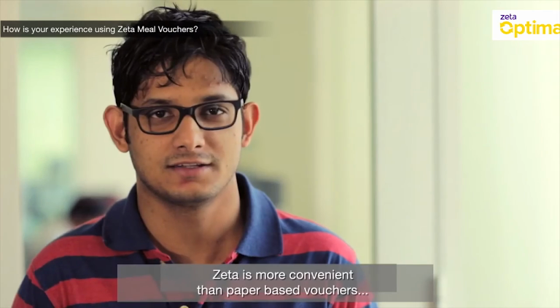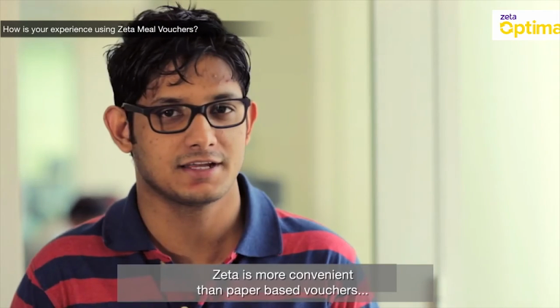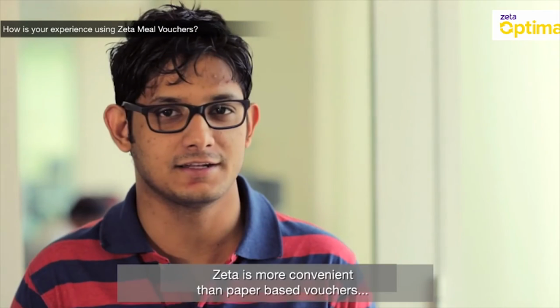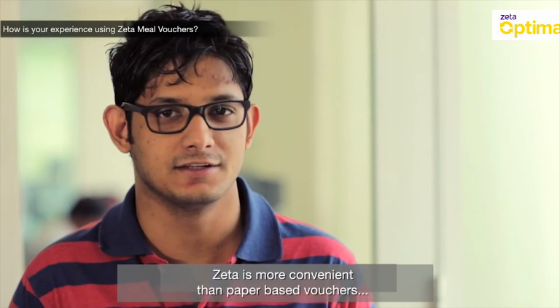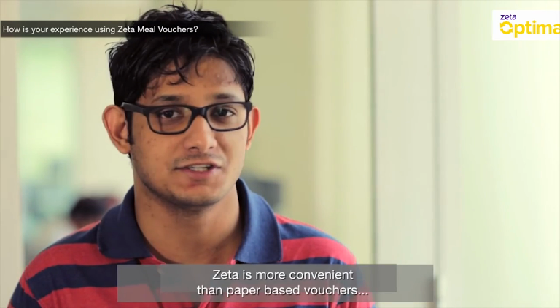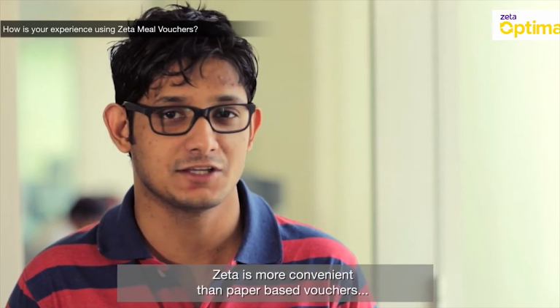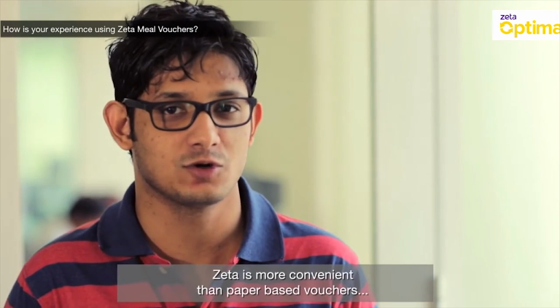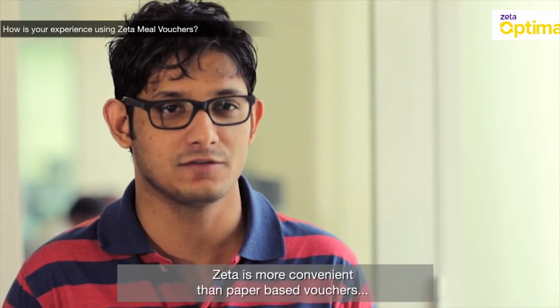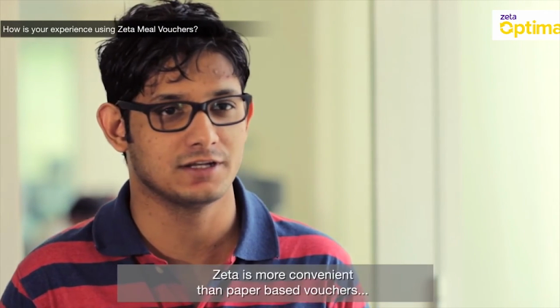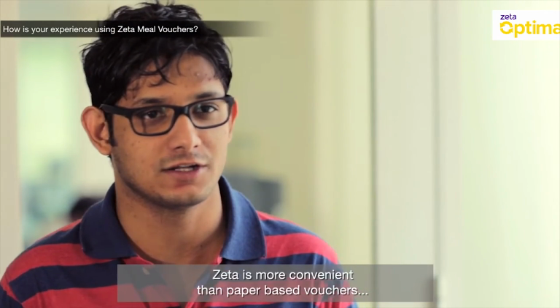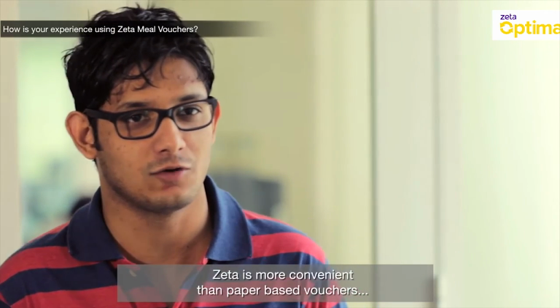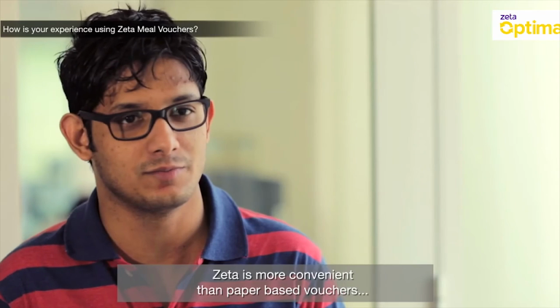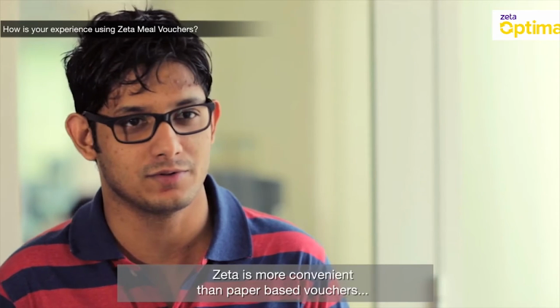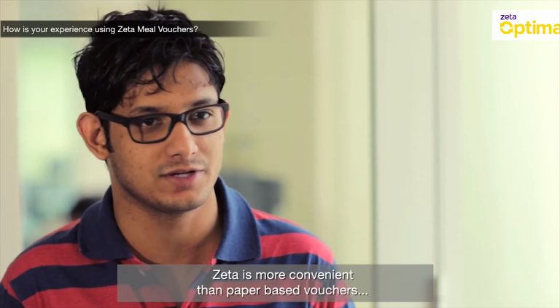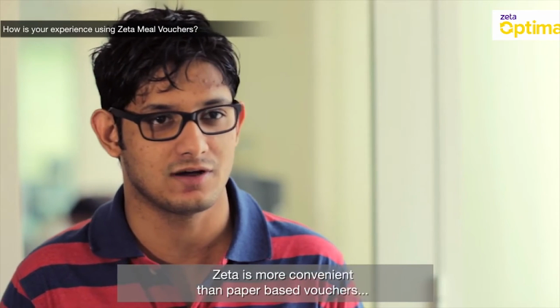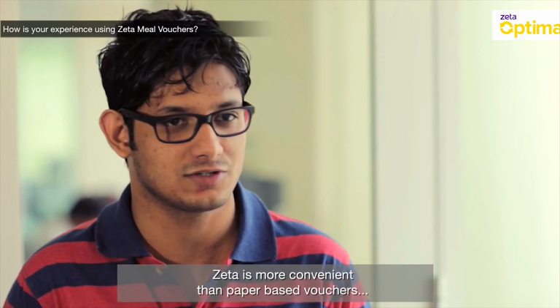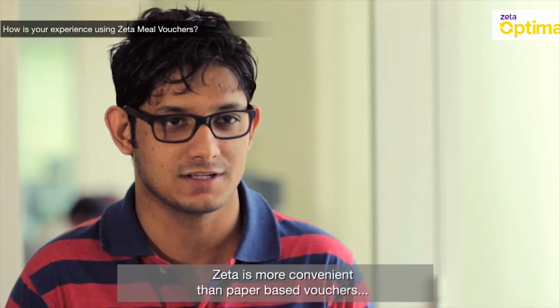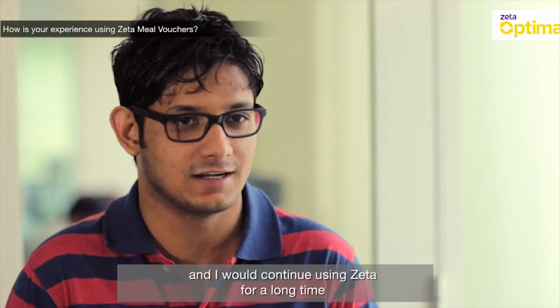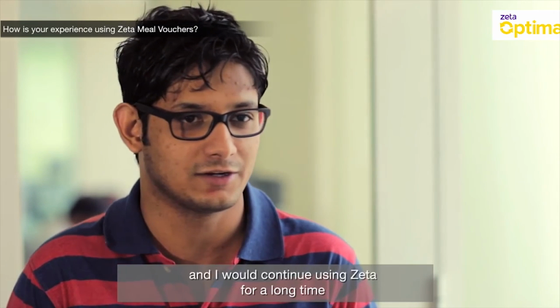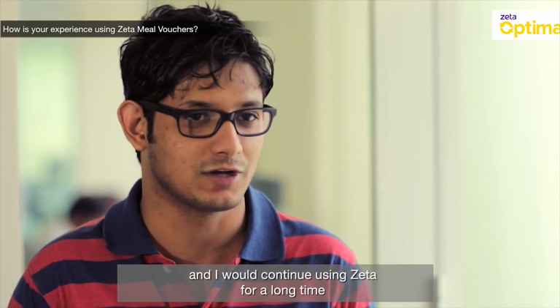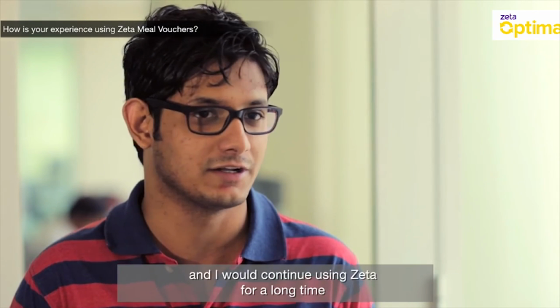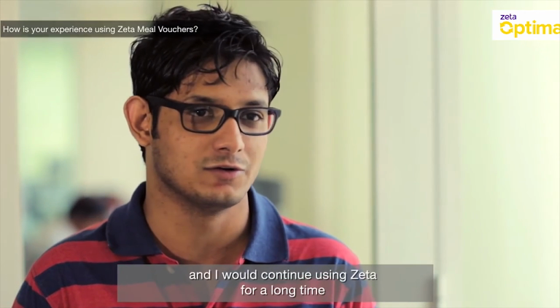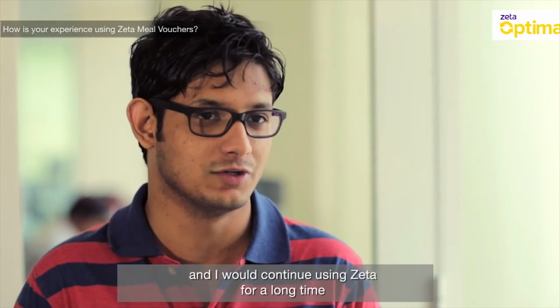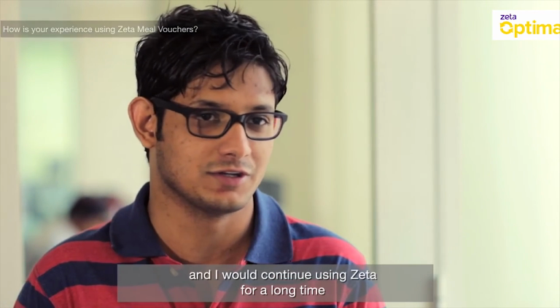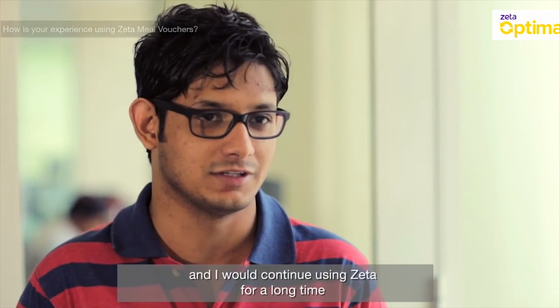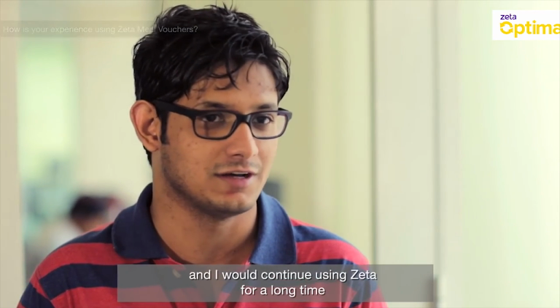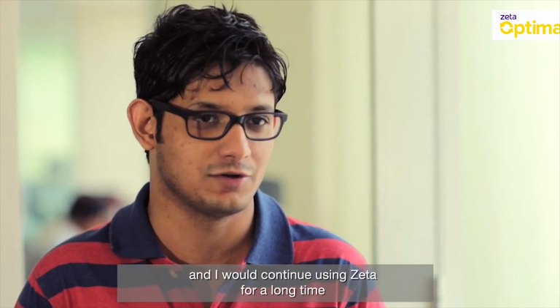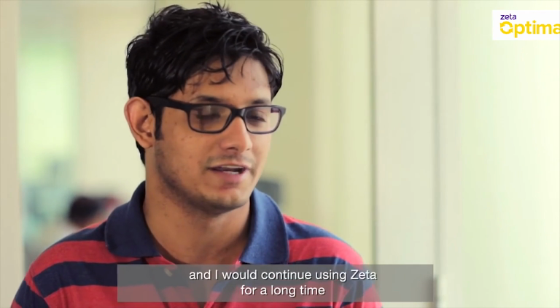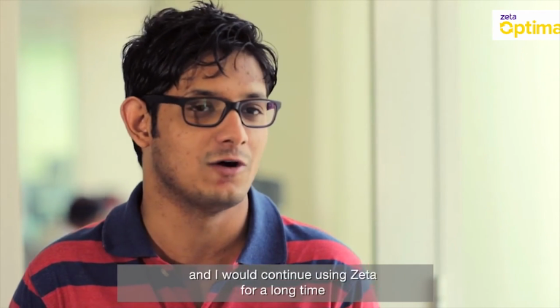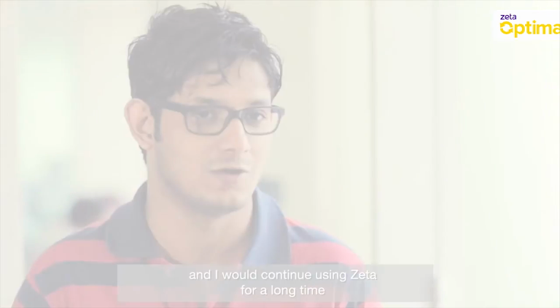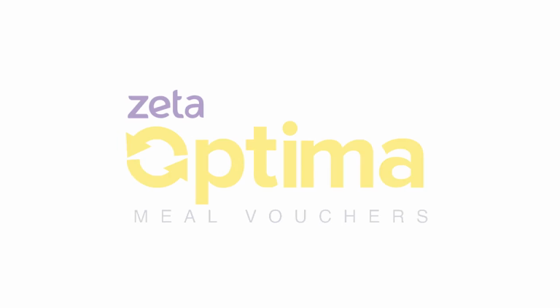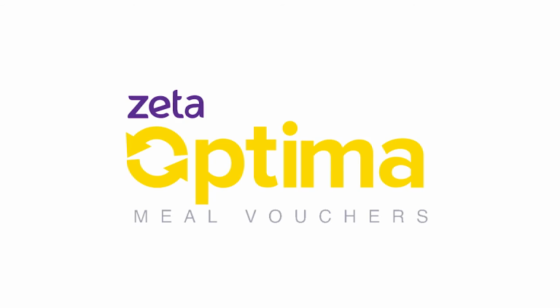I'd say that Zeta is more convenient than normal paper-based vouchers, and I'd like to continue using Zeta for a very long, long time.